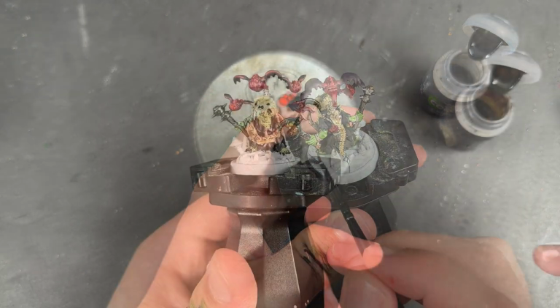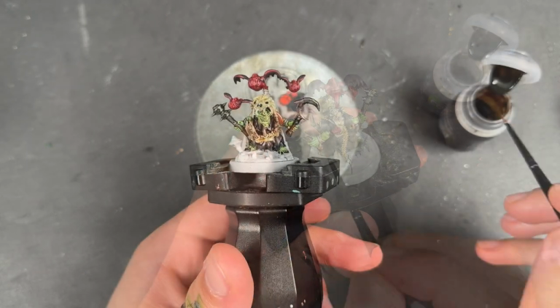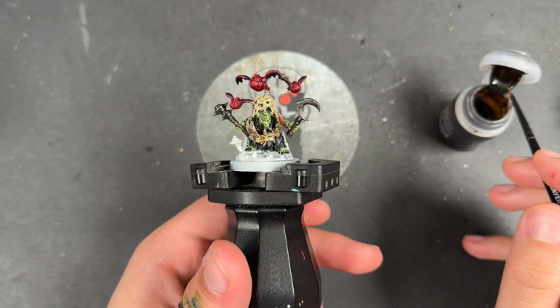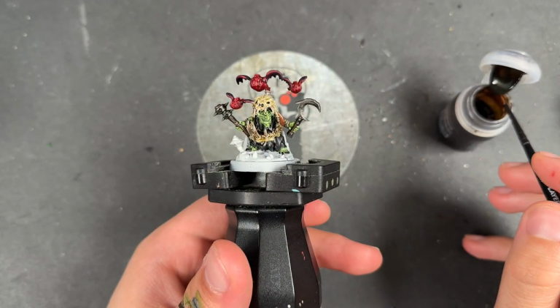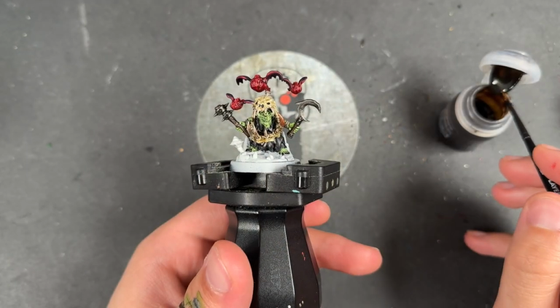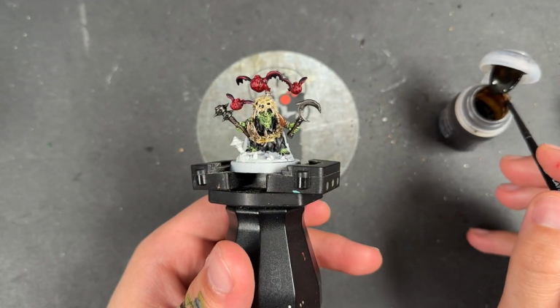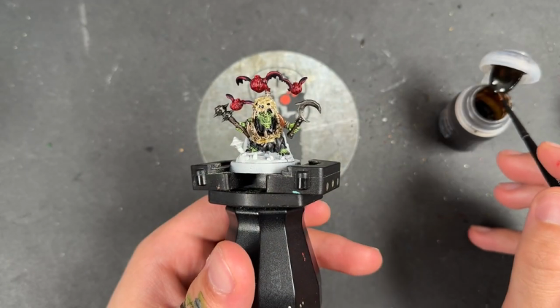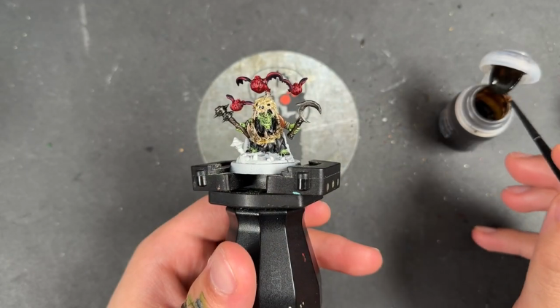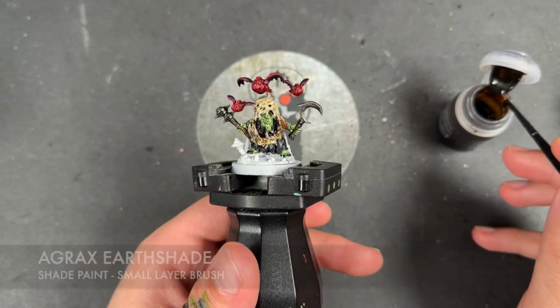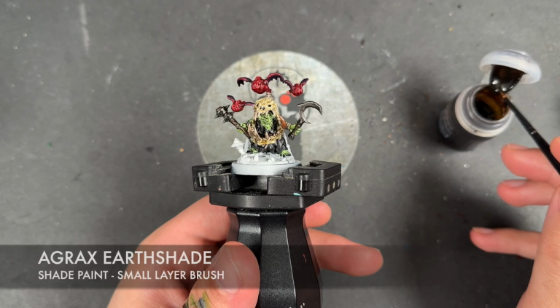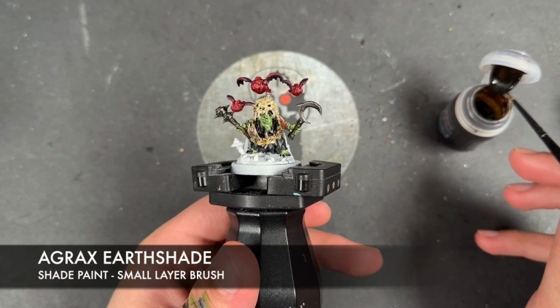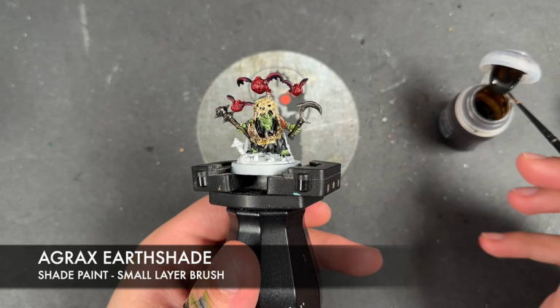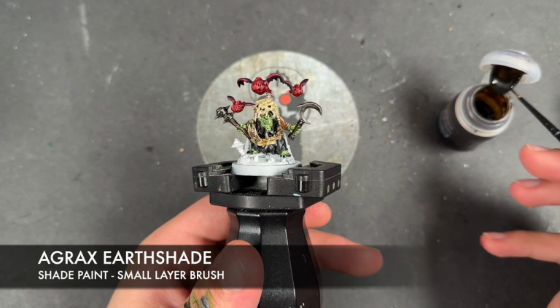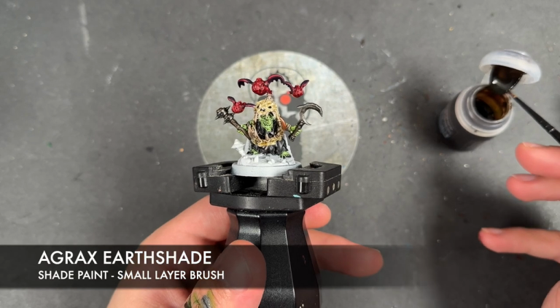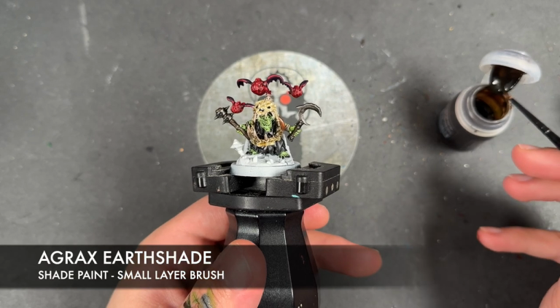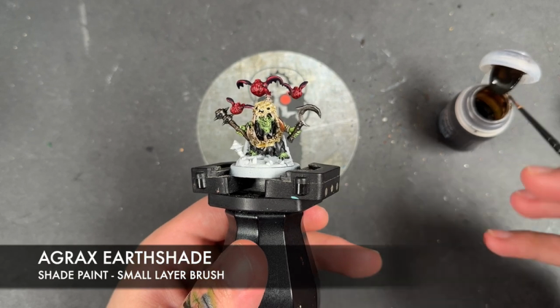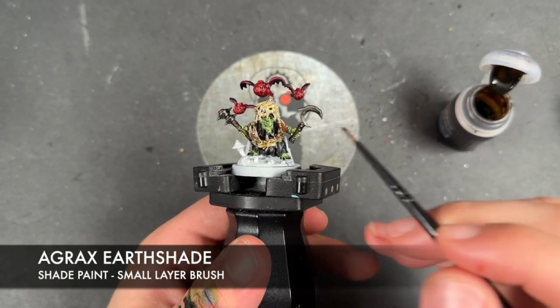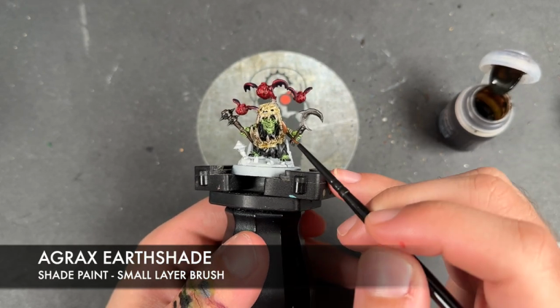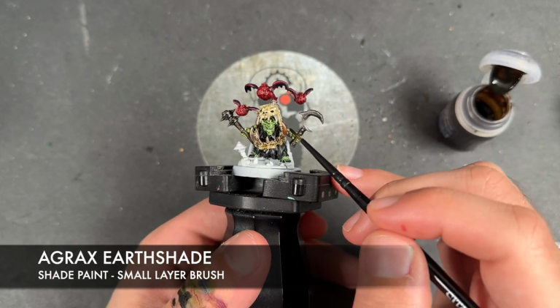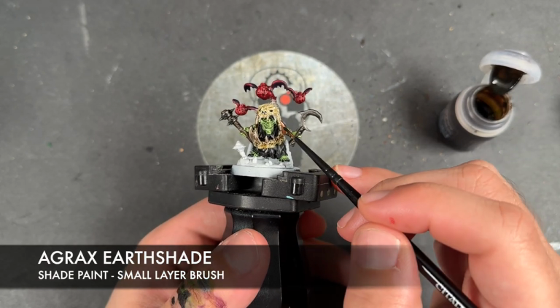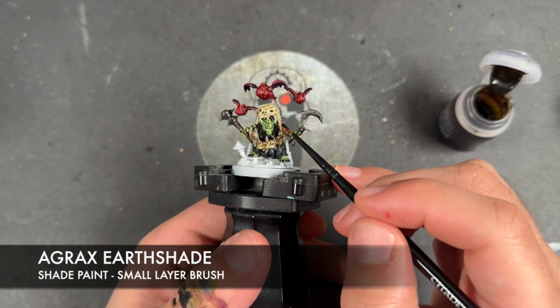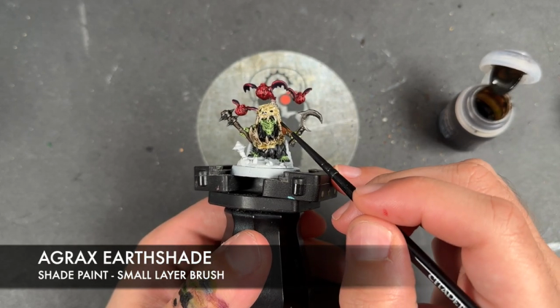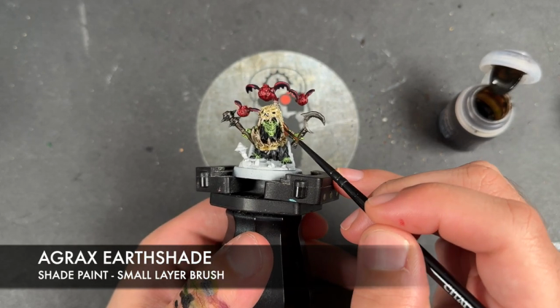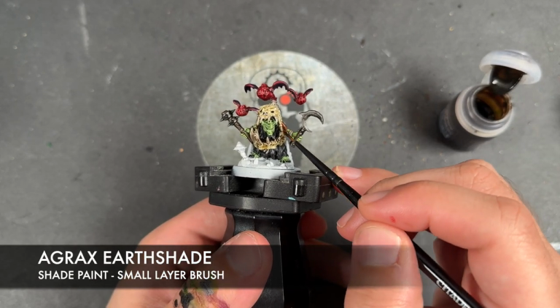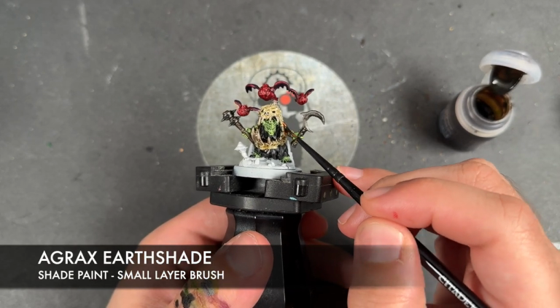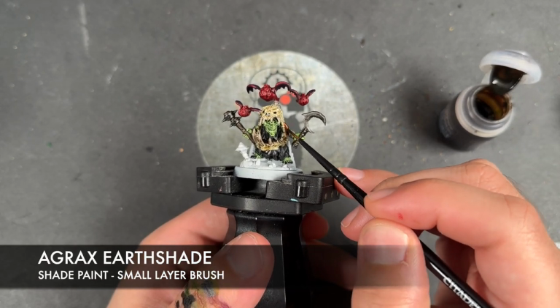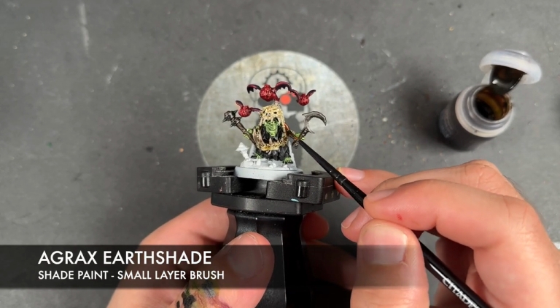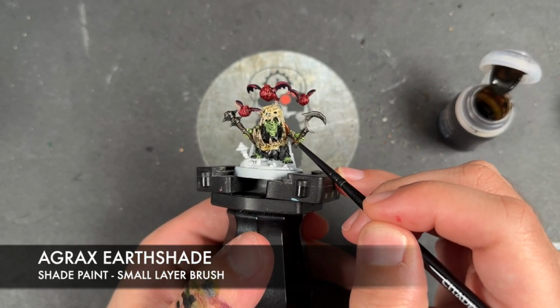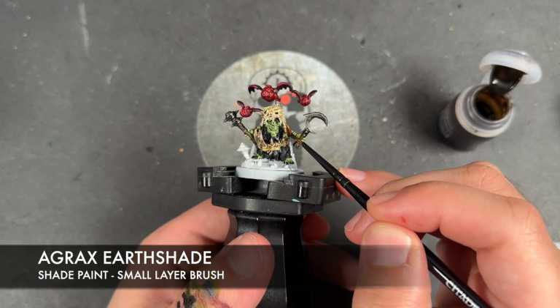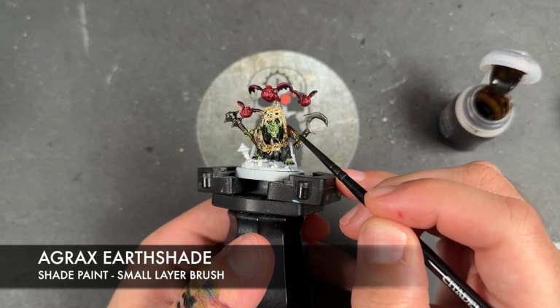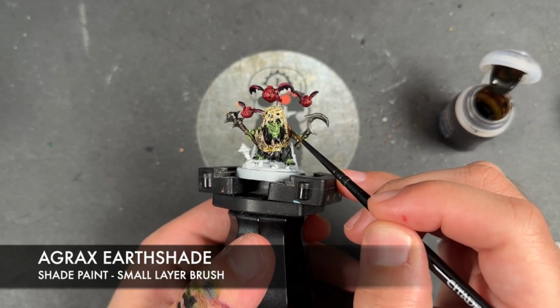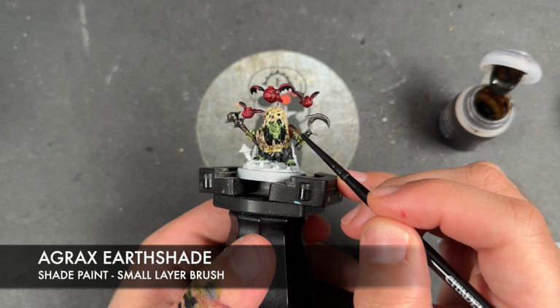With that done, we're going to take Agrax Earthshade once more and apply this over the top of the Balthazar Gold.